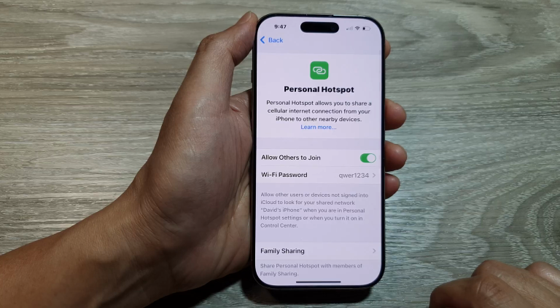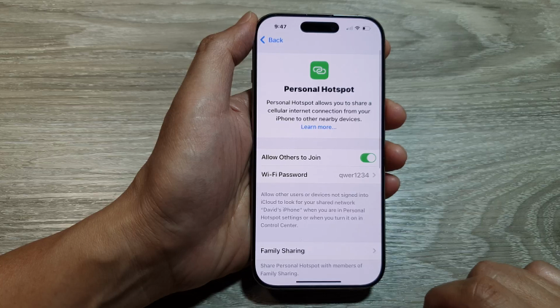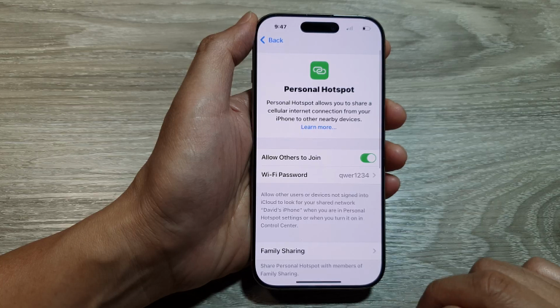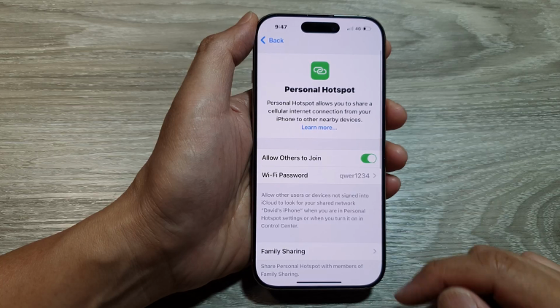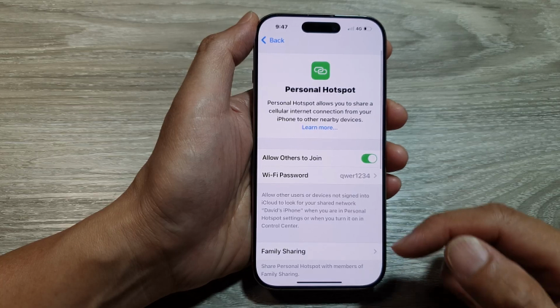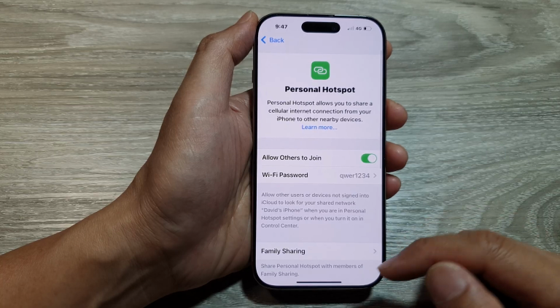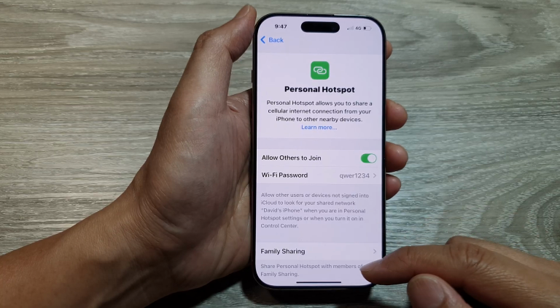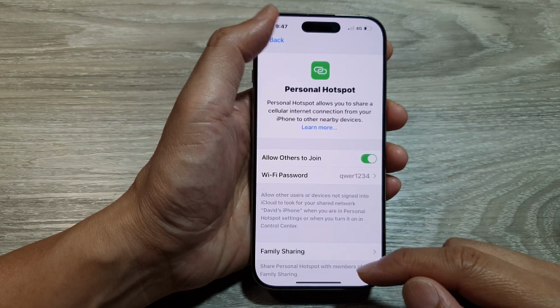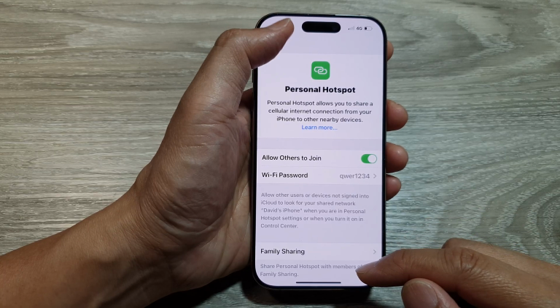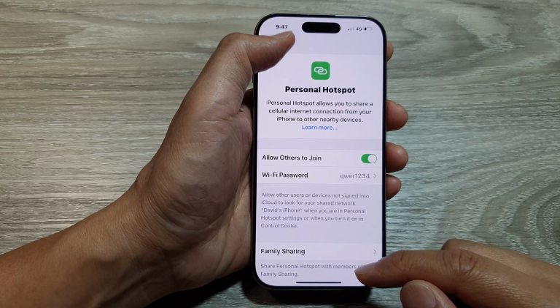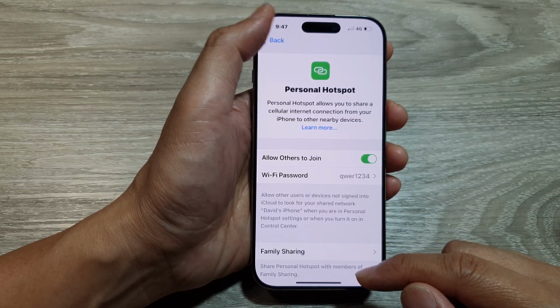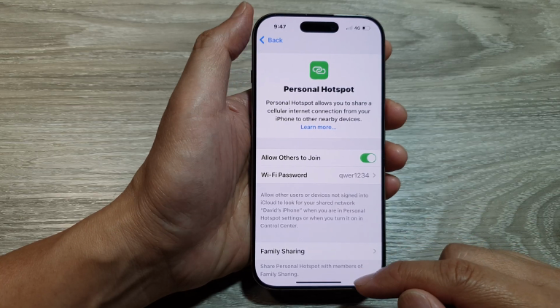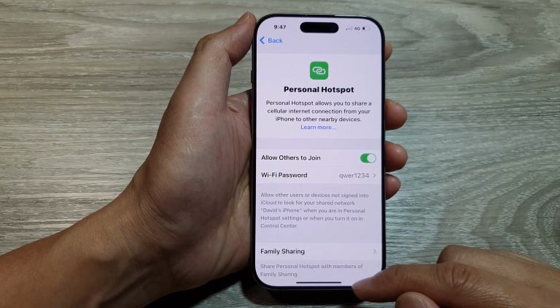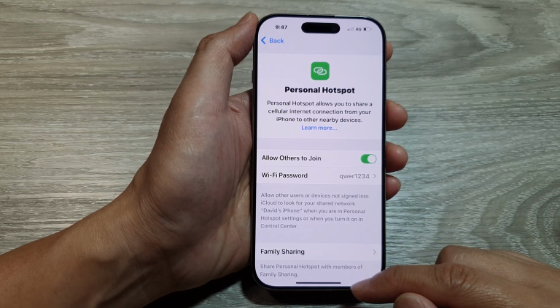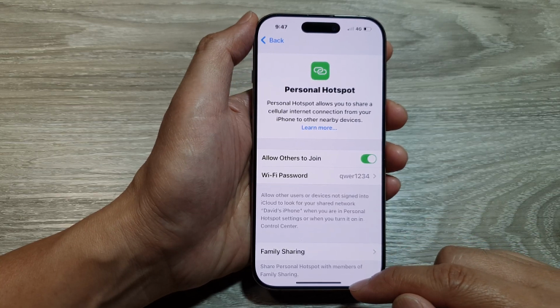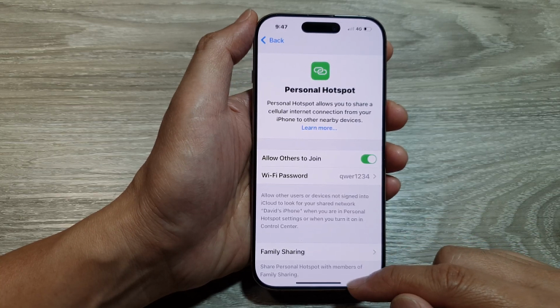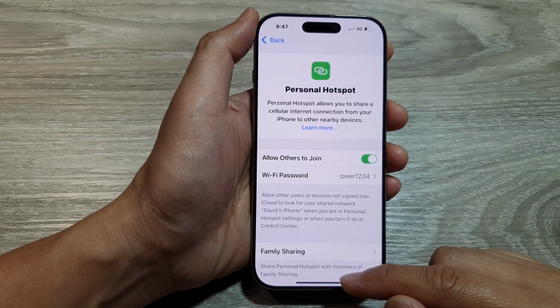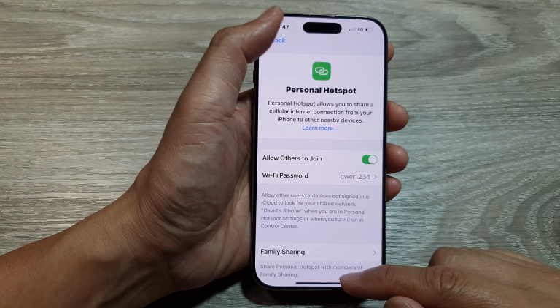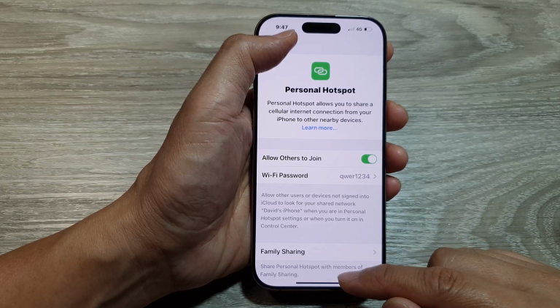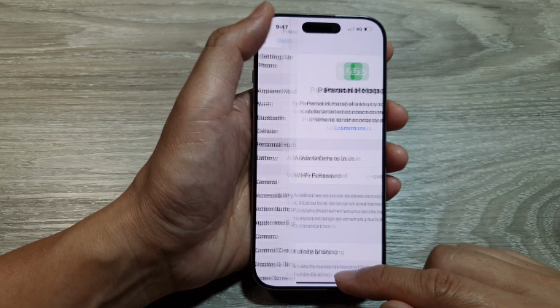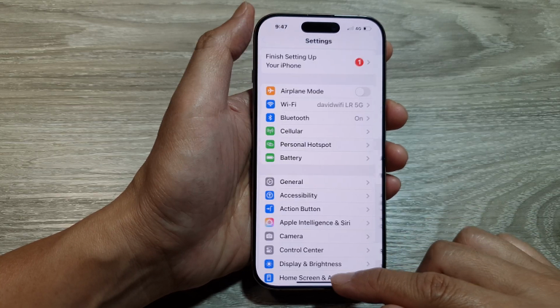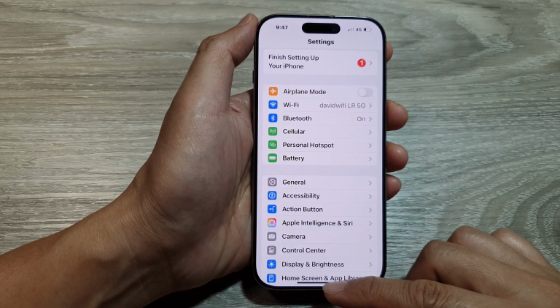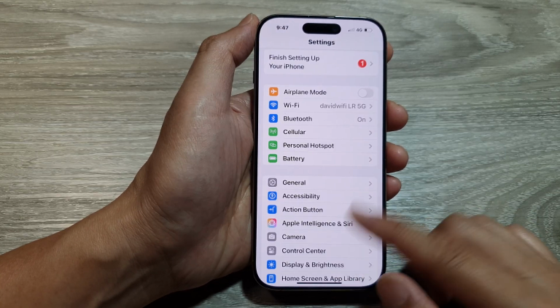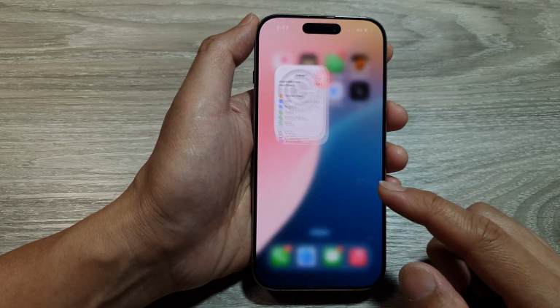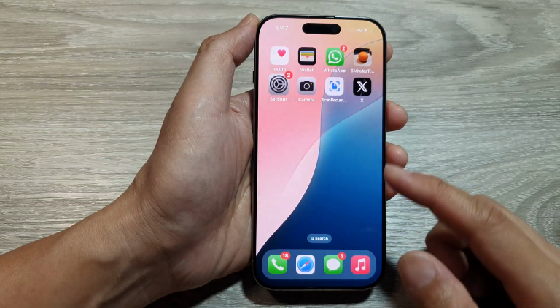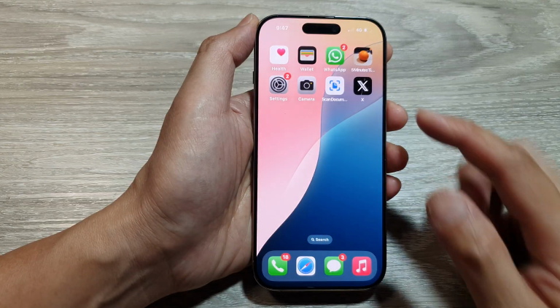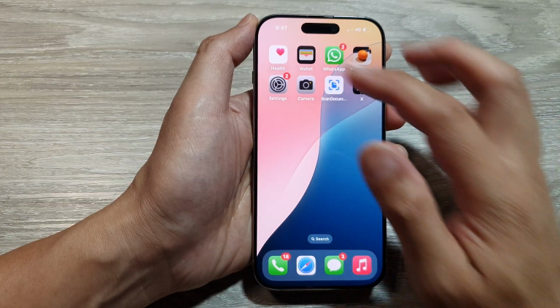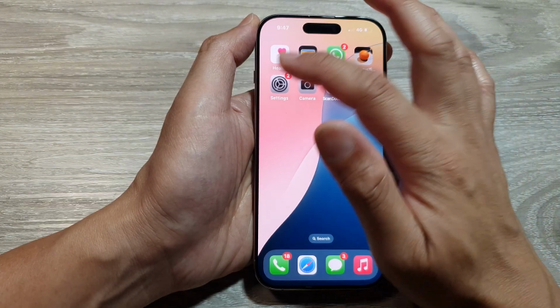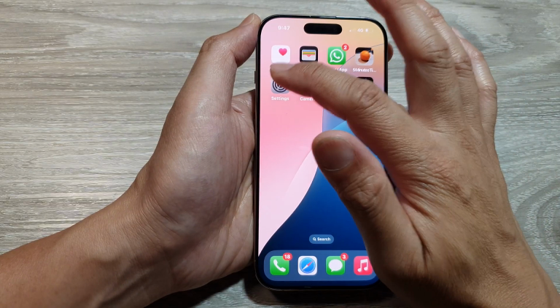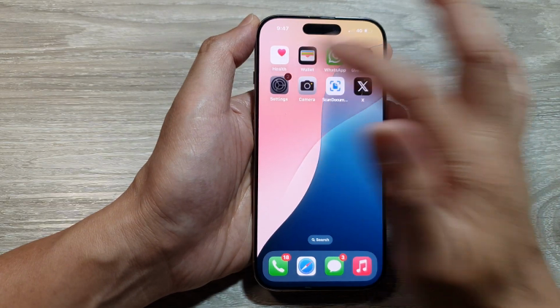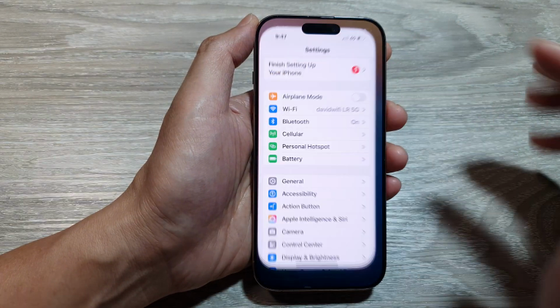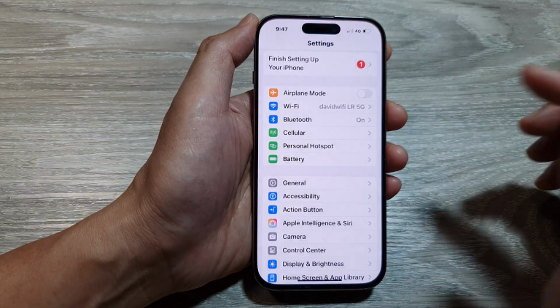And that's it. After that, you can tap on the back key or you can swipe up to go back to the home screen.